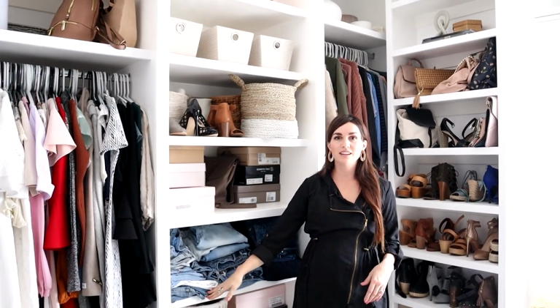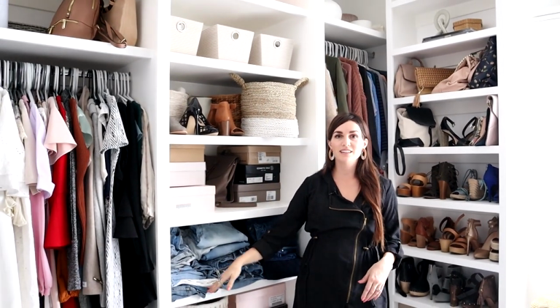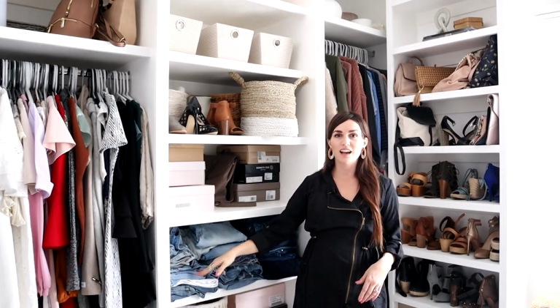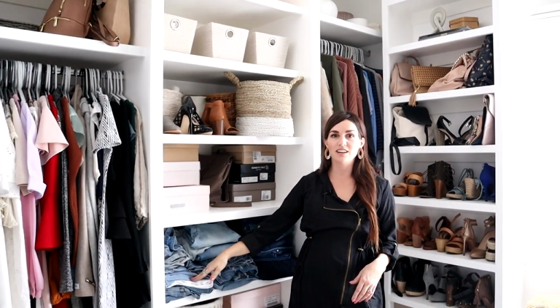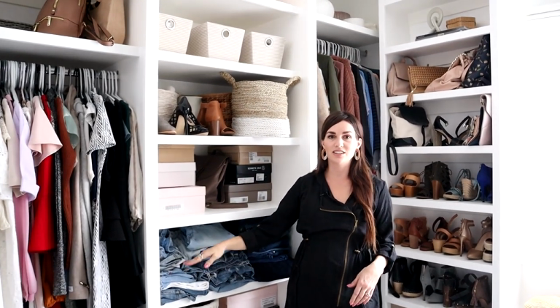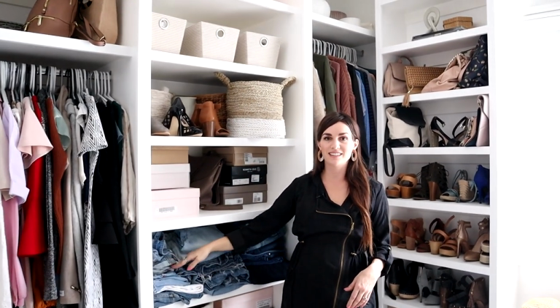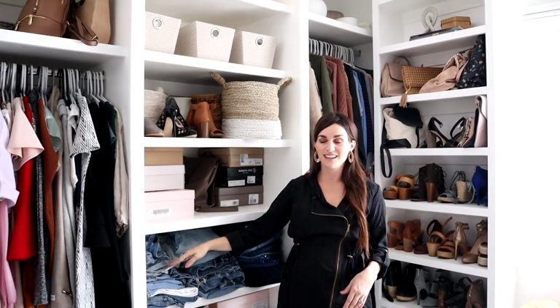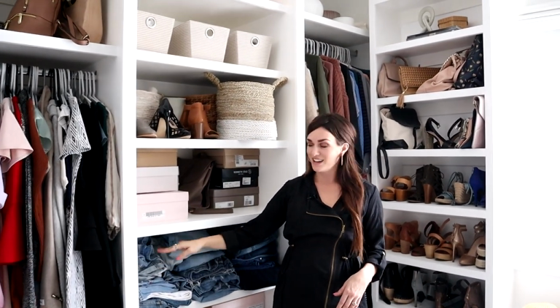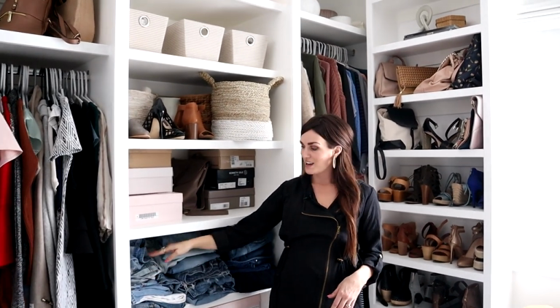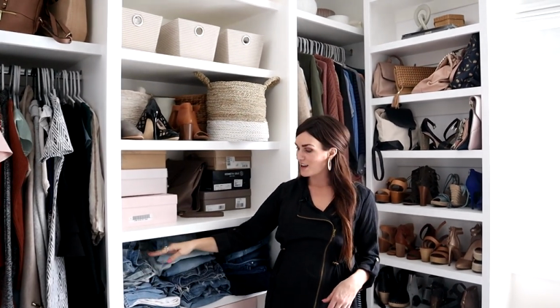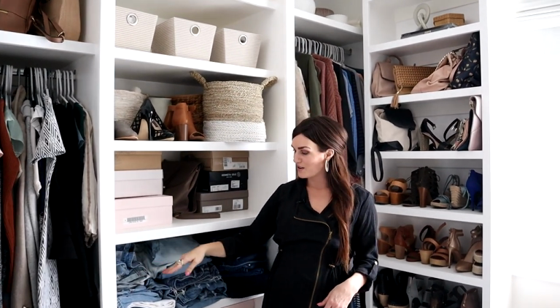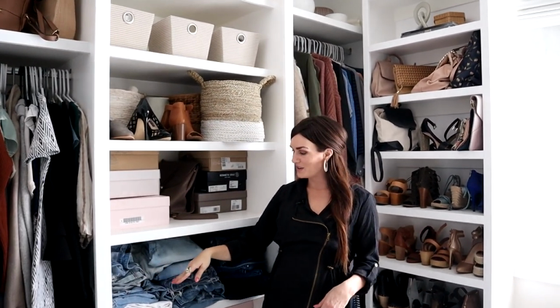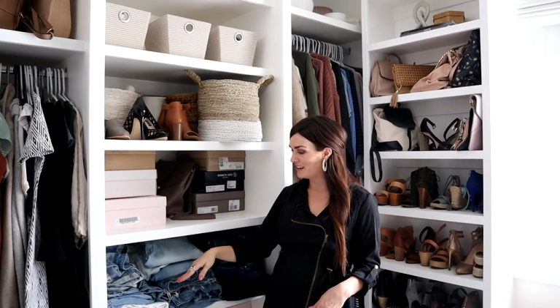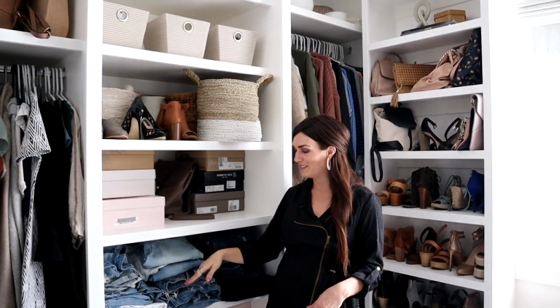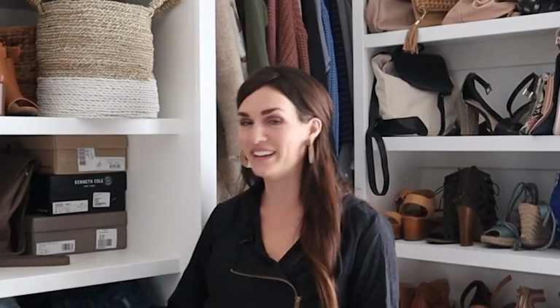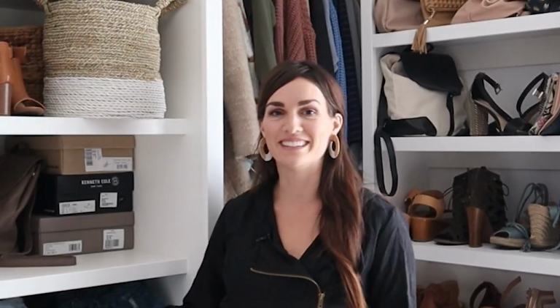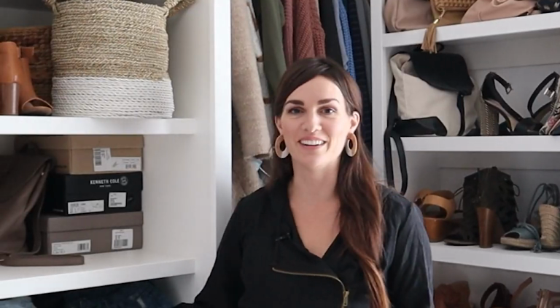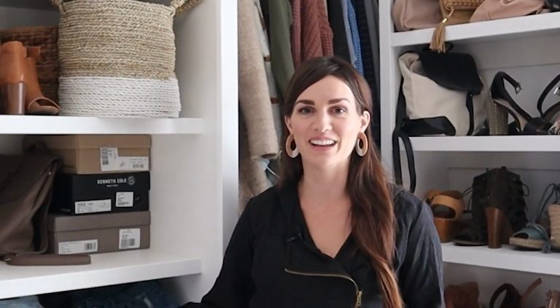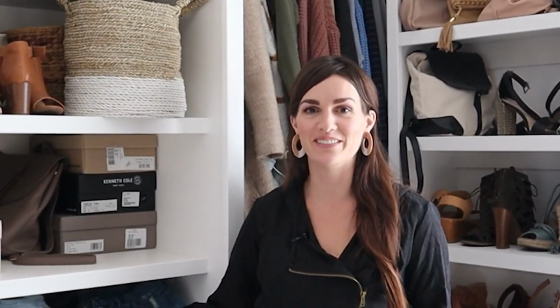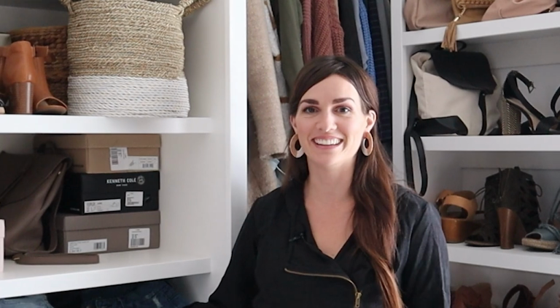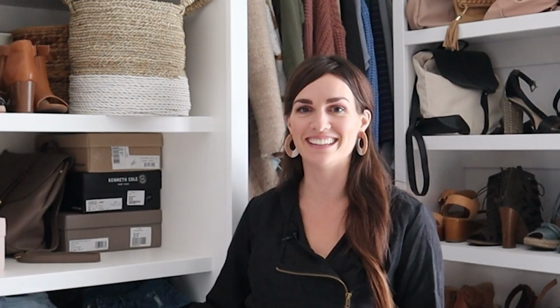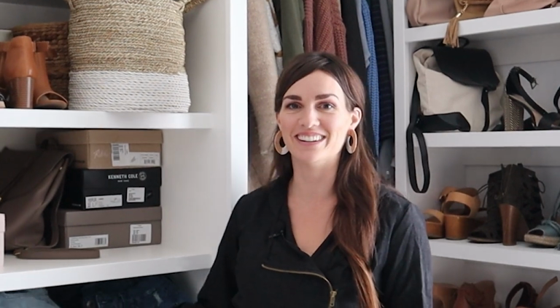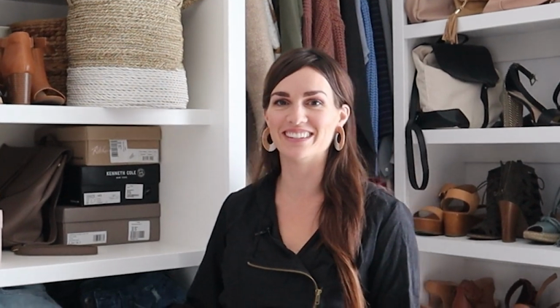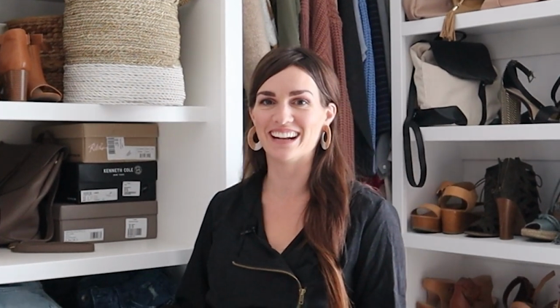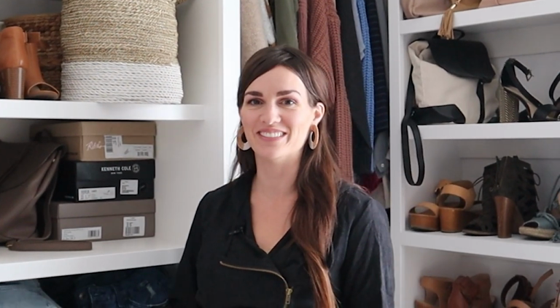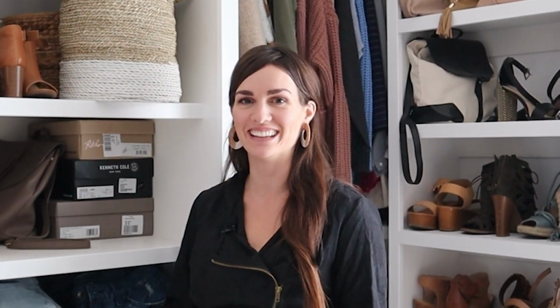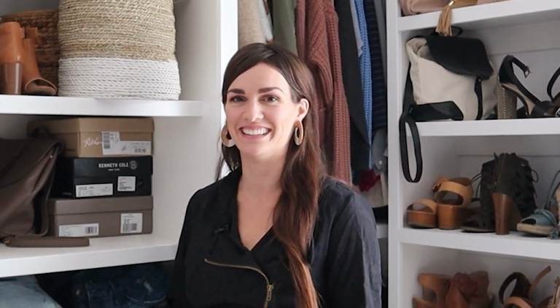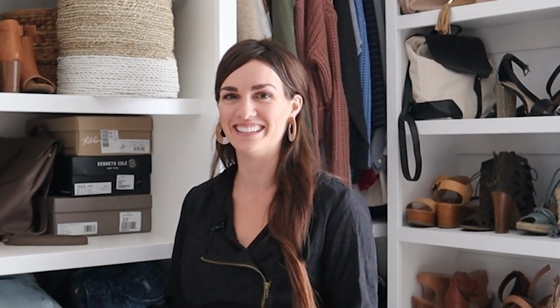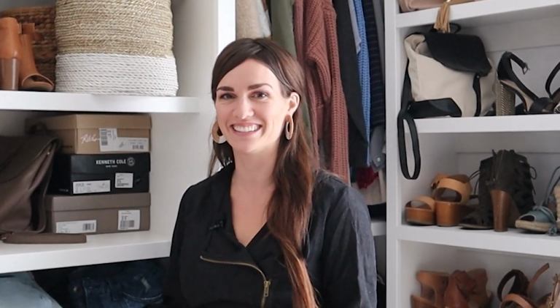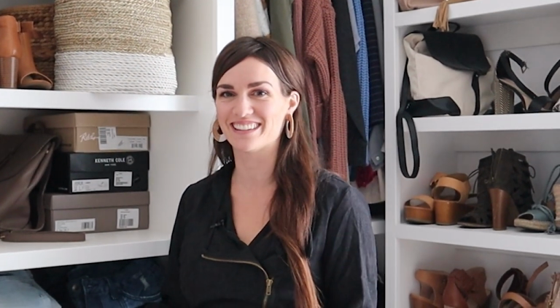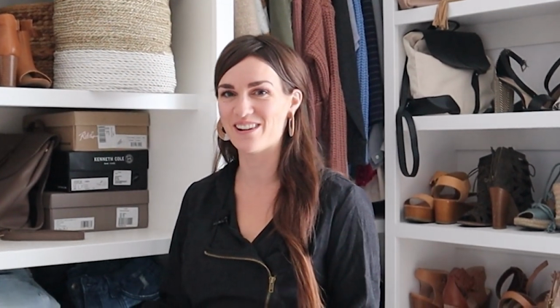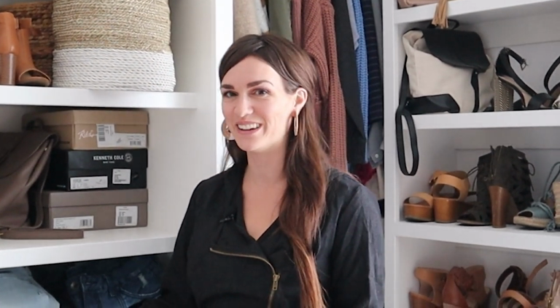Jeans. Ben's laughing at me because he knows I'm such a slob.